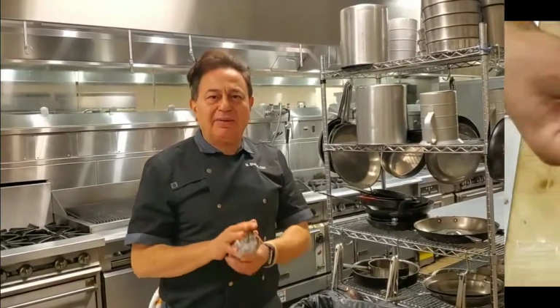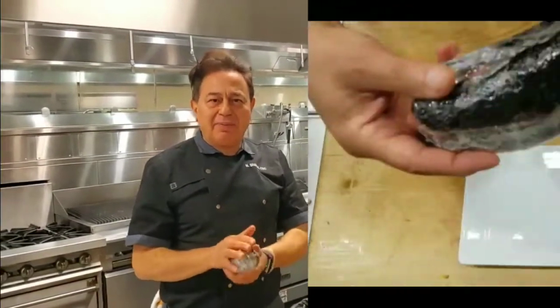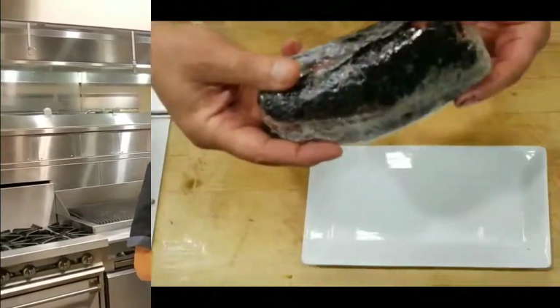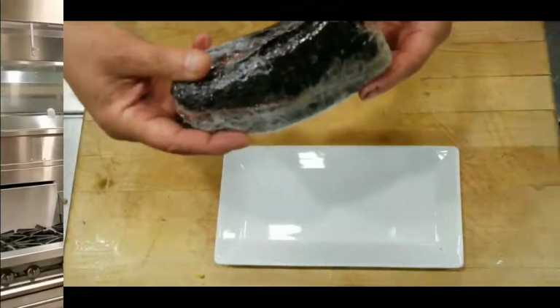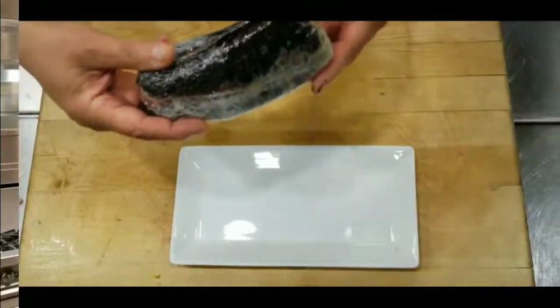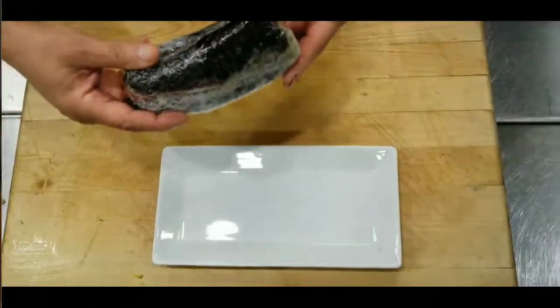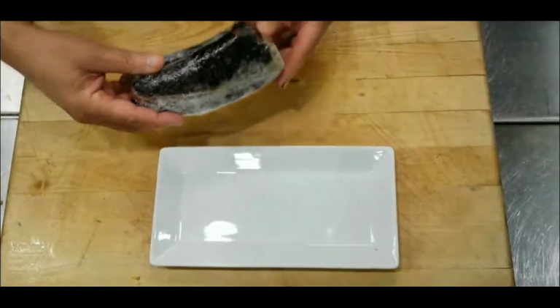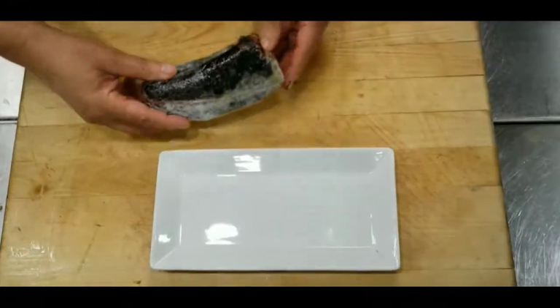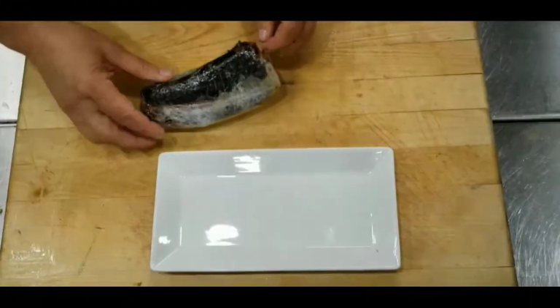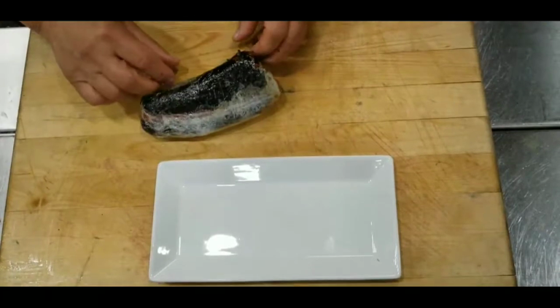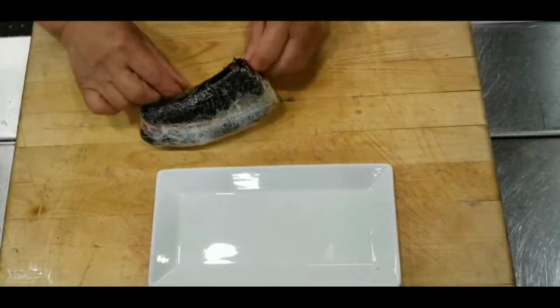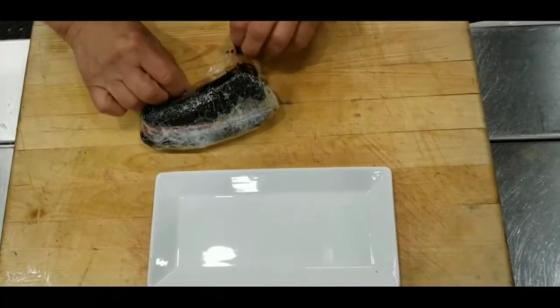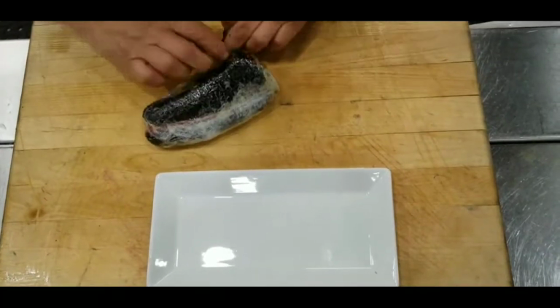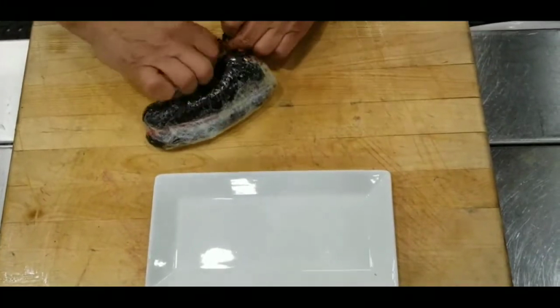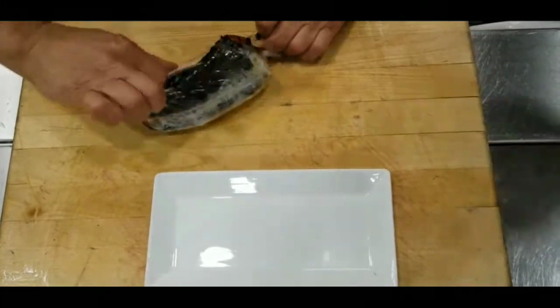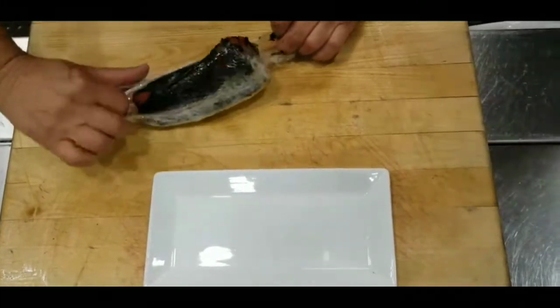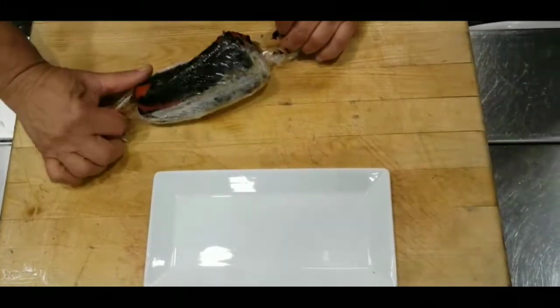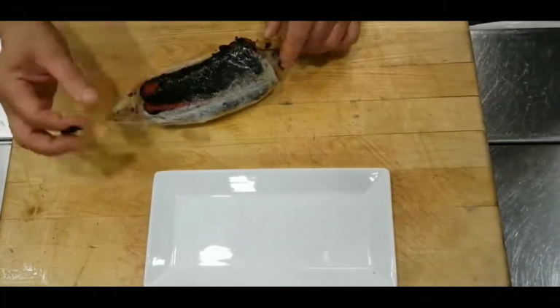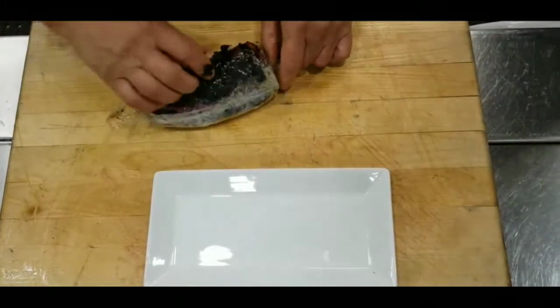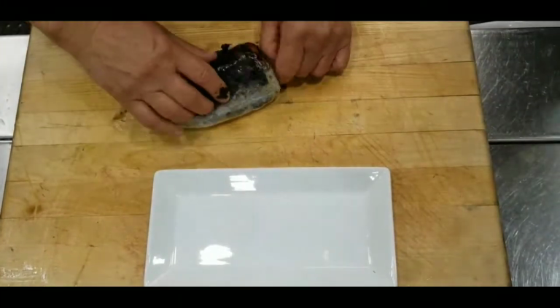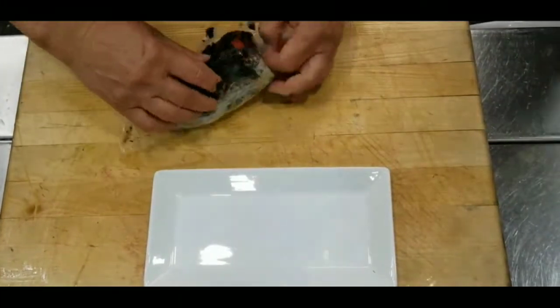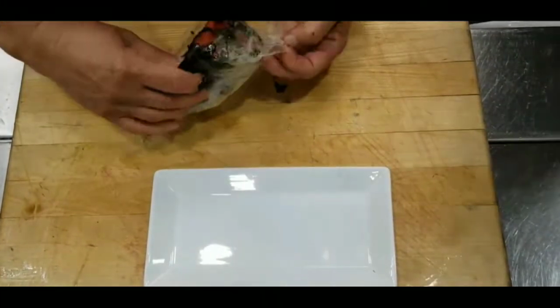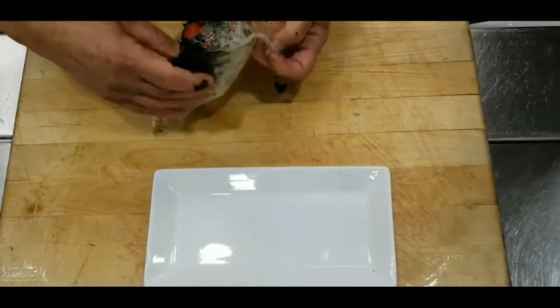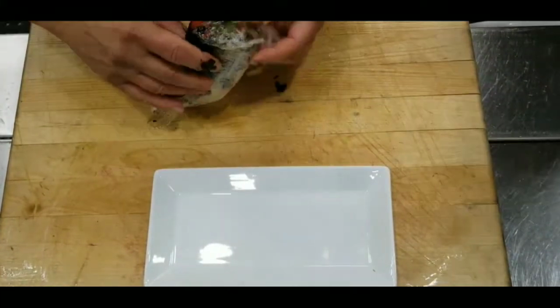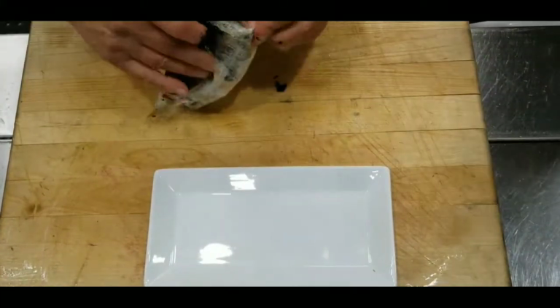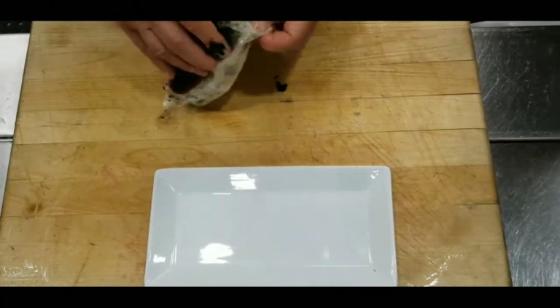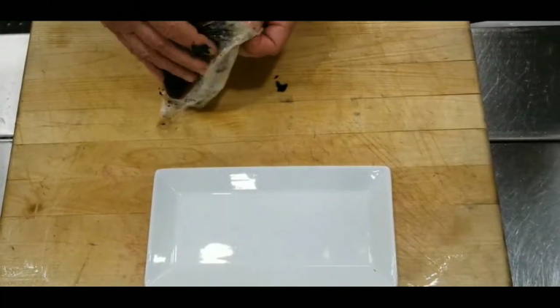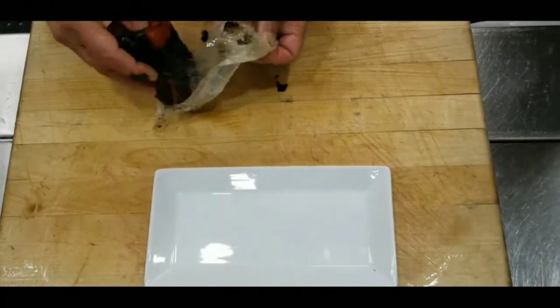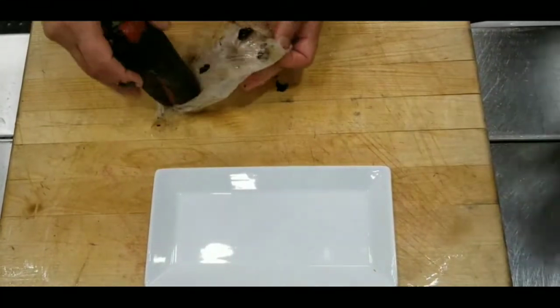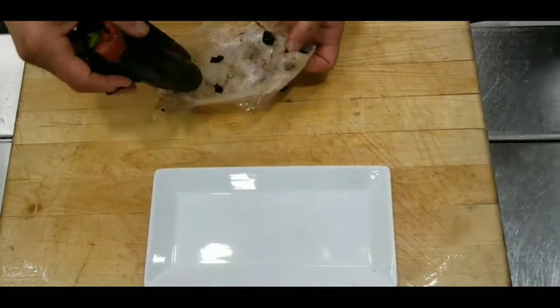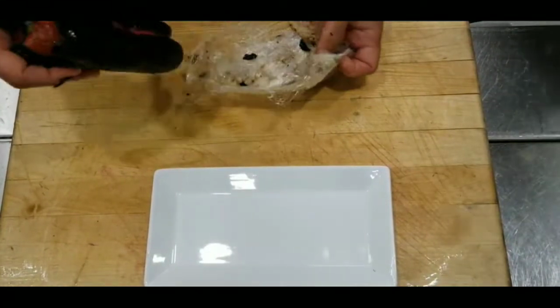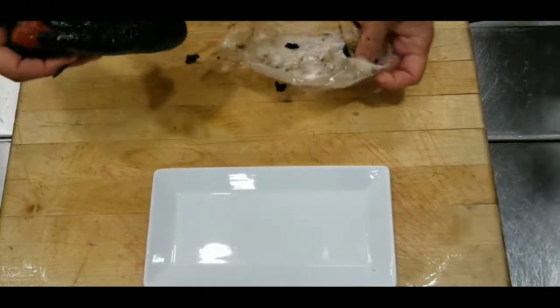So here it is — now we are going to unpeel them. Take the plastic out.